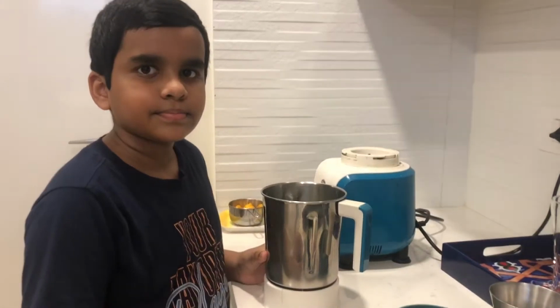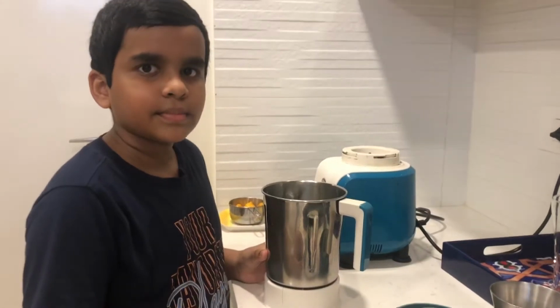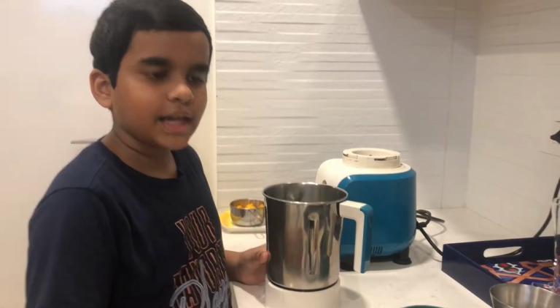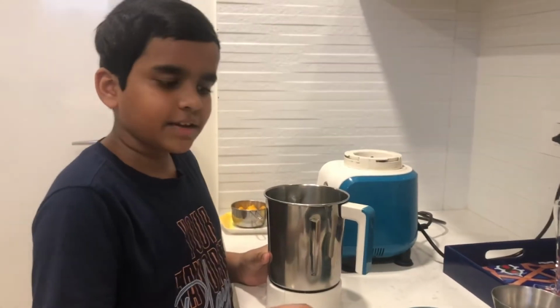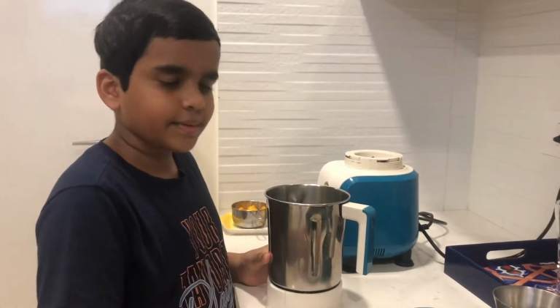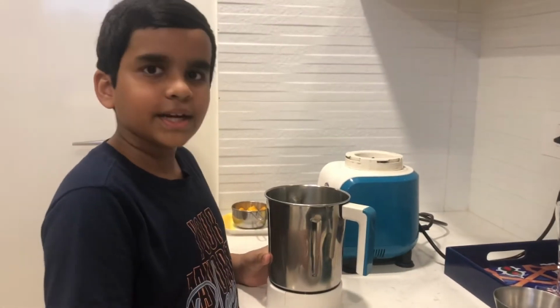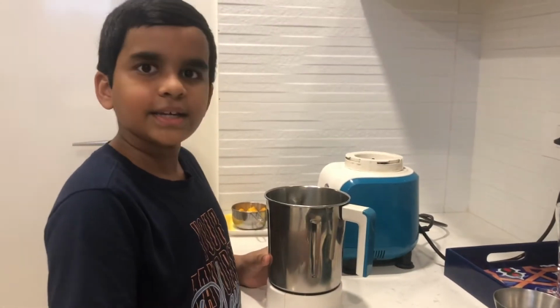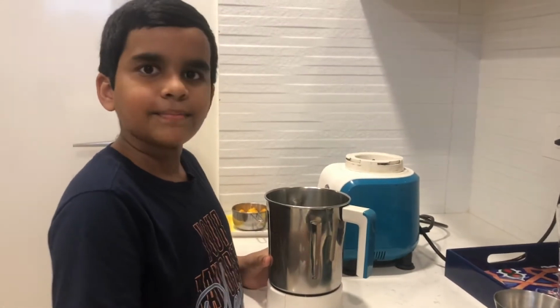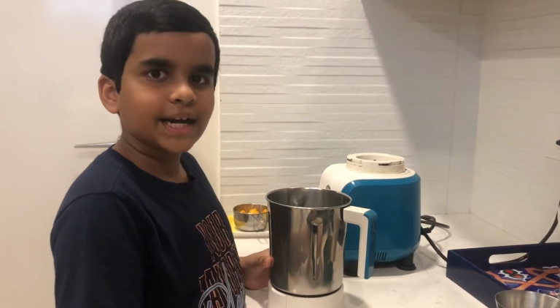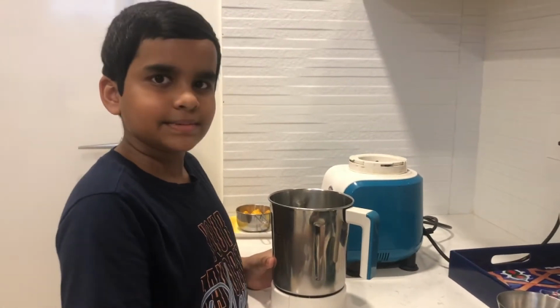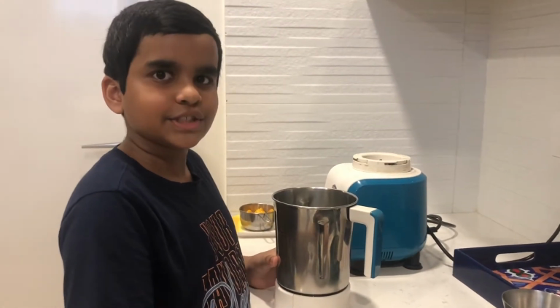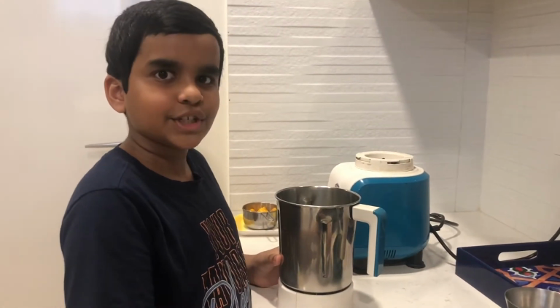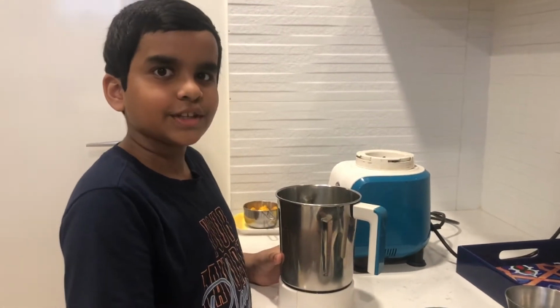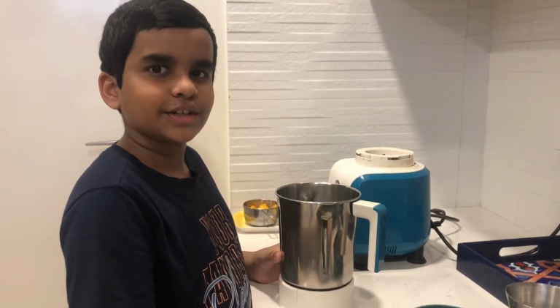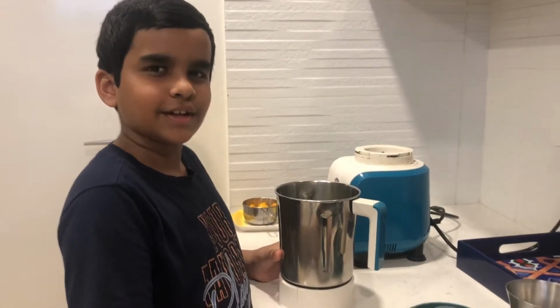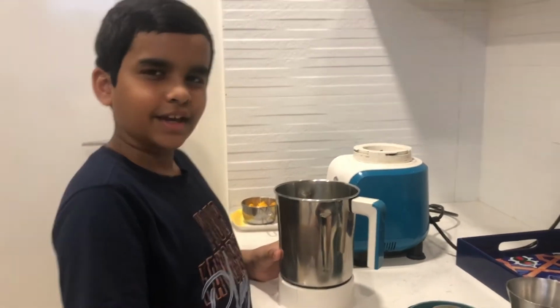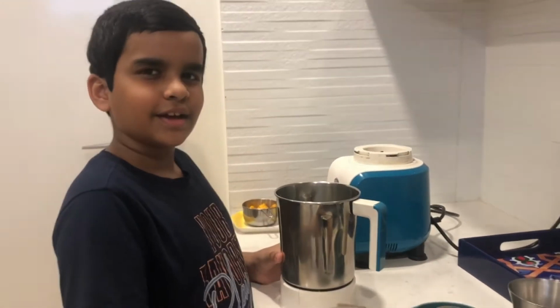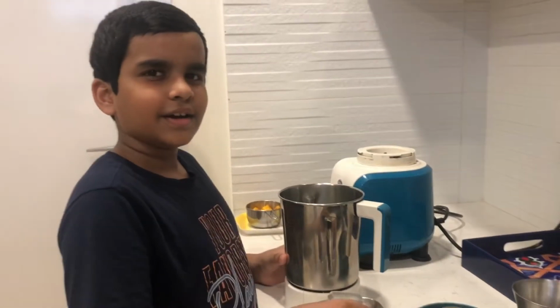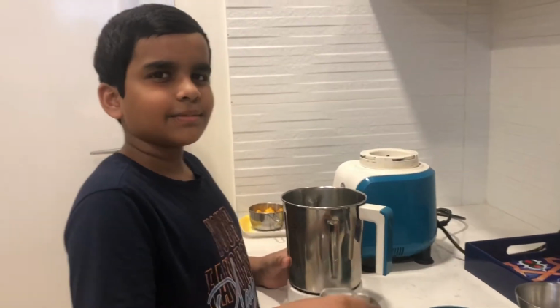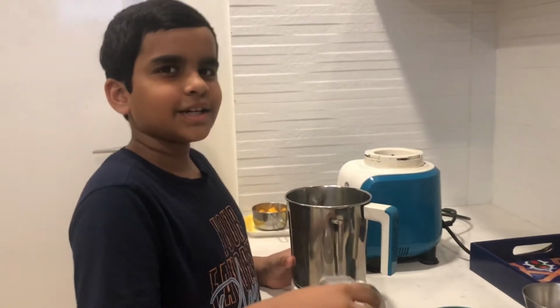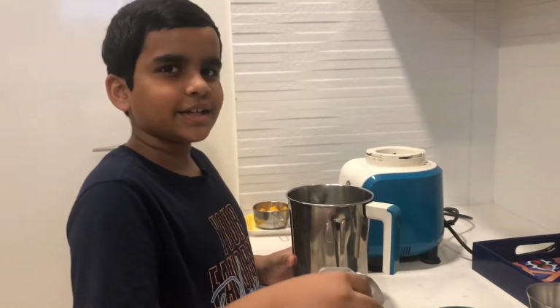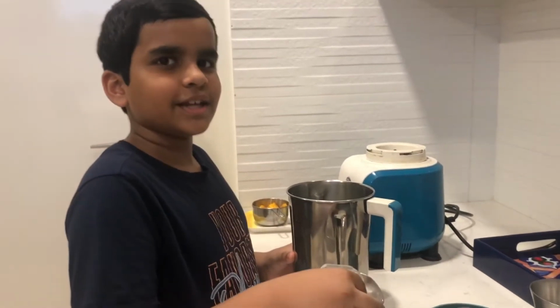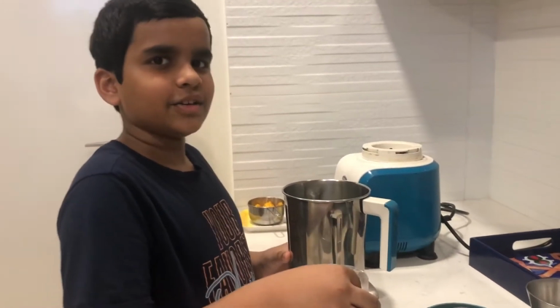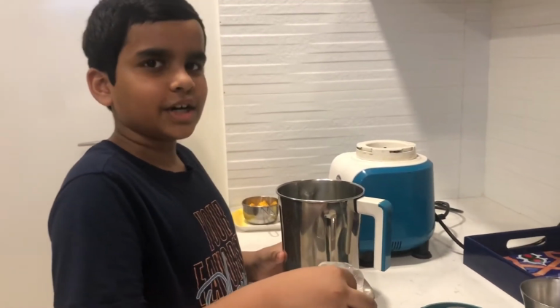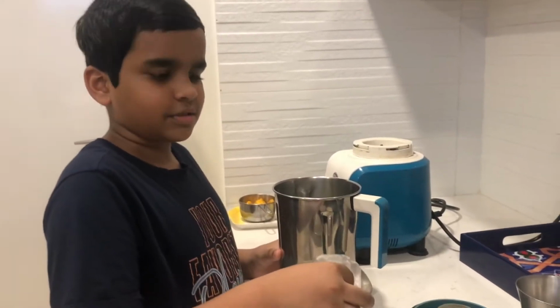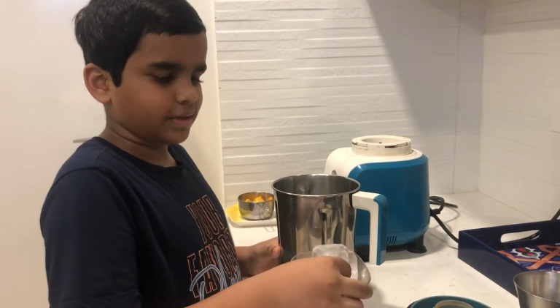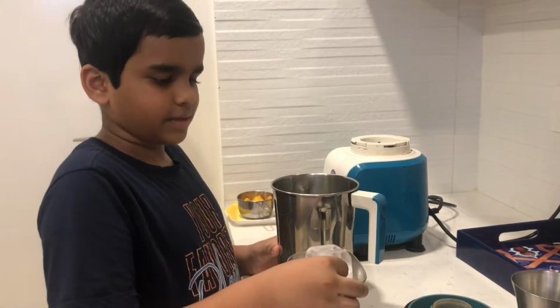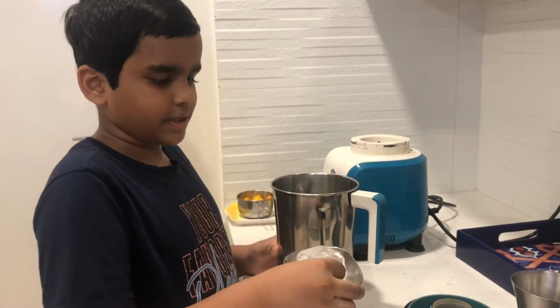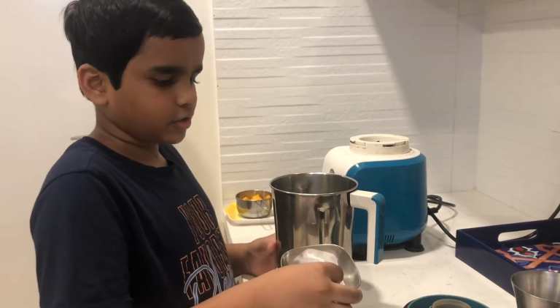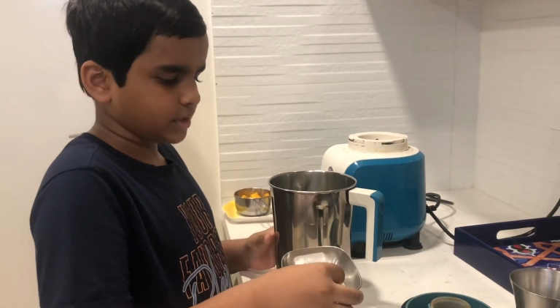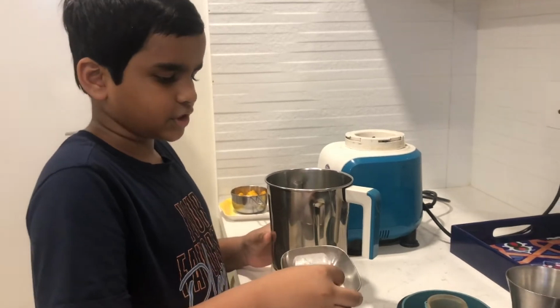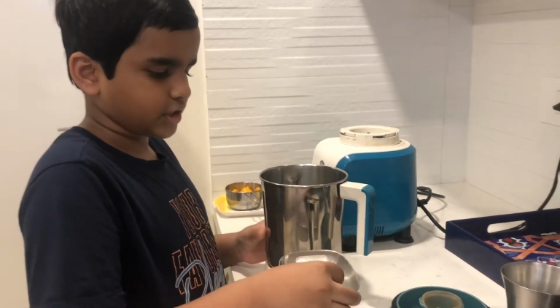Hello everybody, my name is Nishant and today I'm going to tell you how to make a mango milkshake.